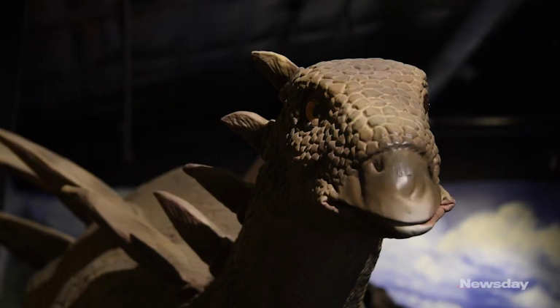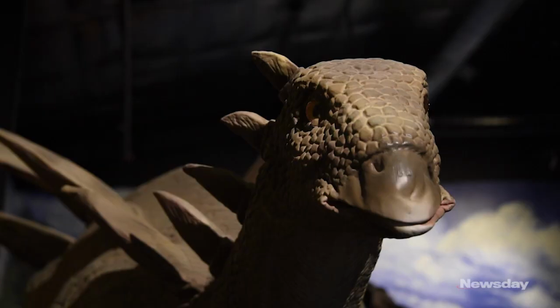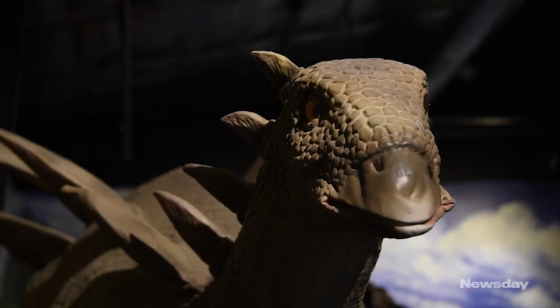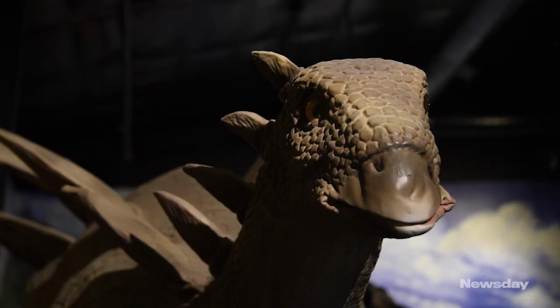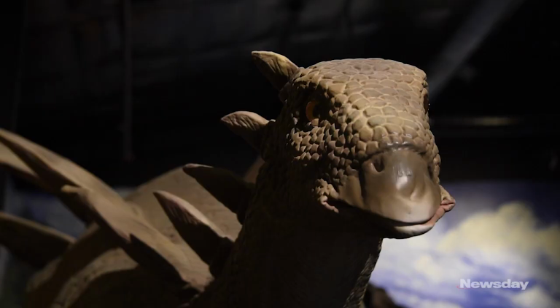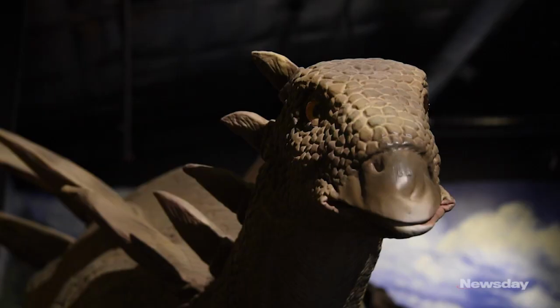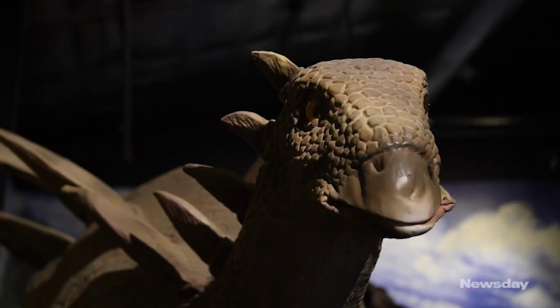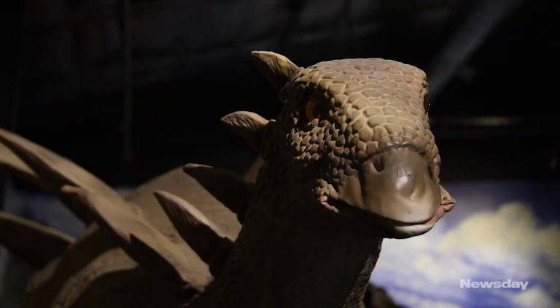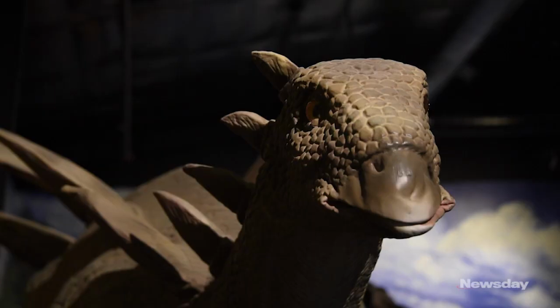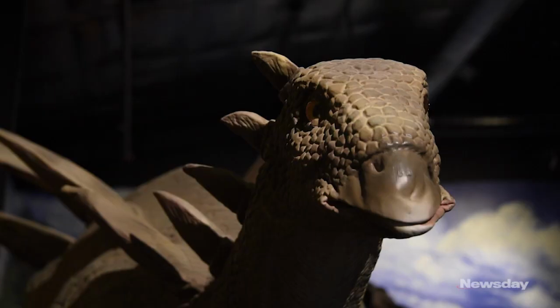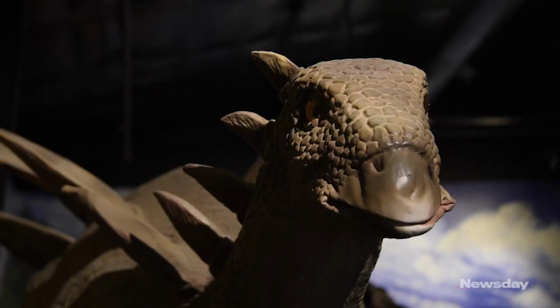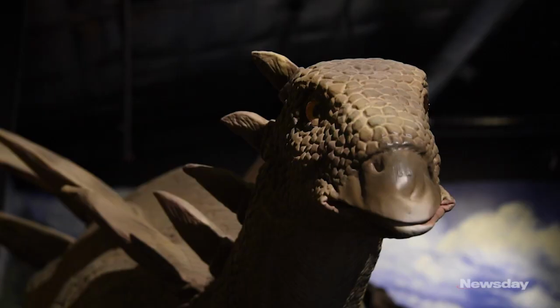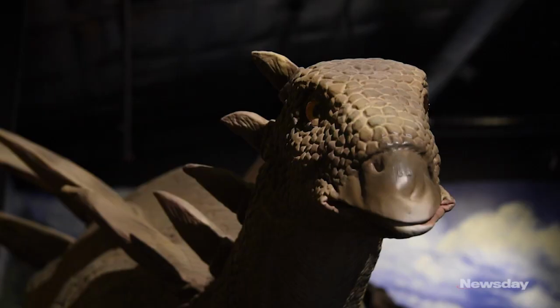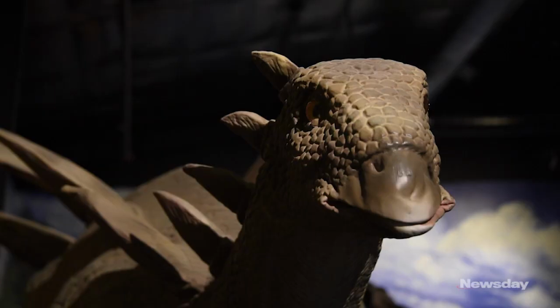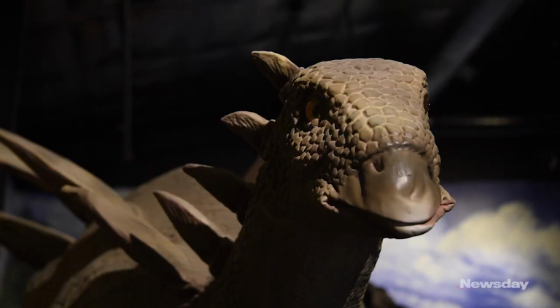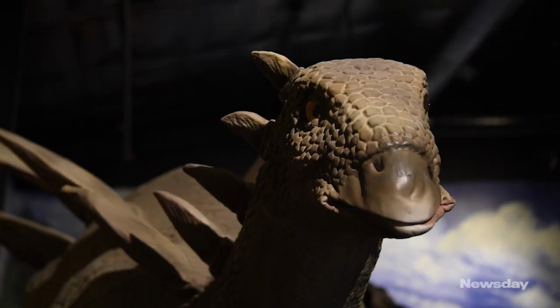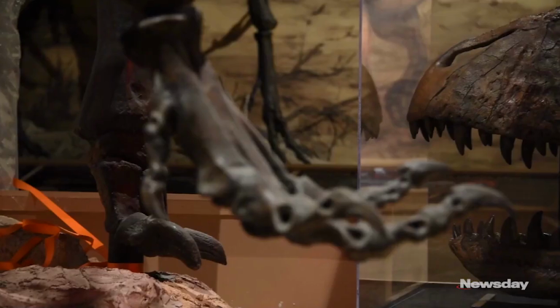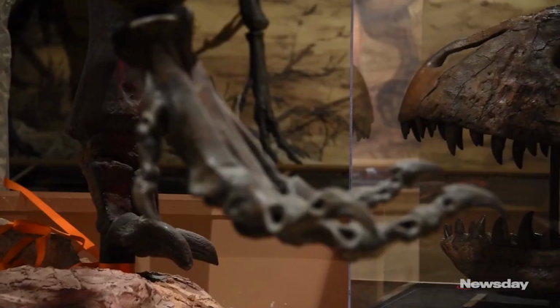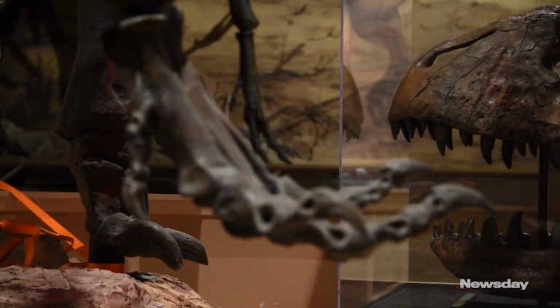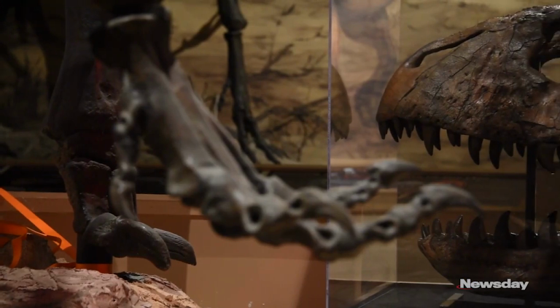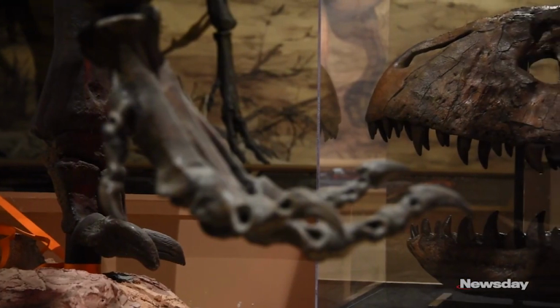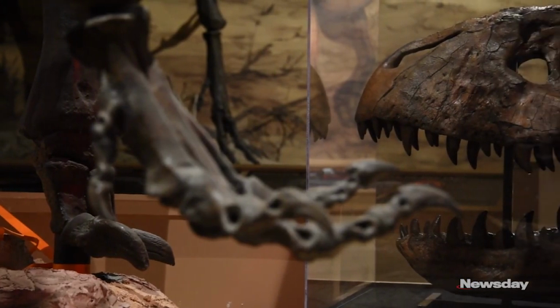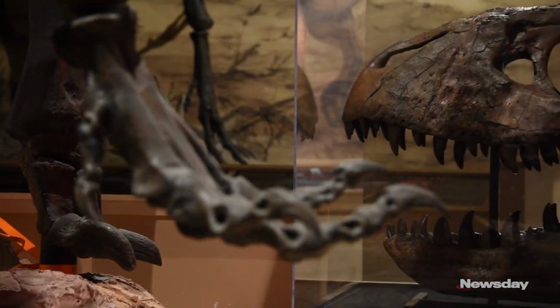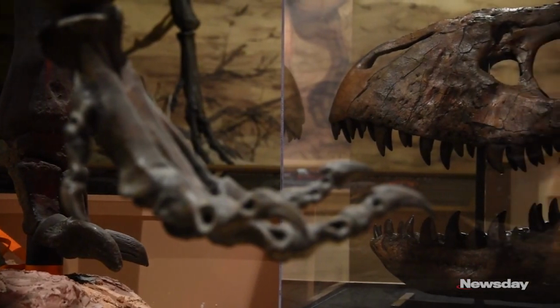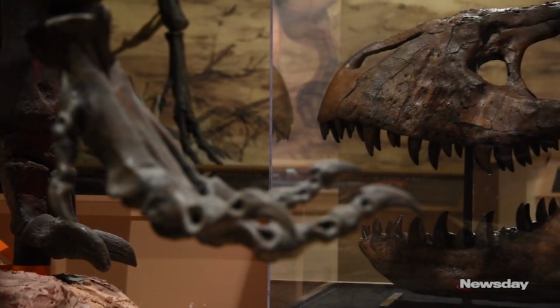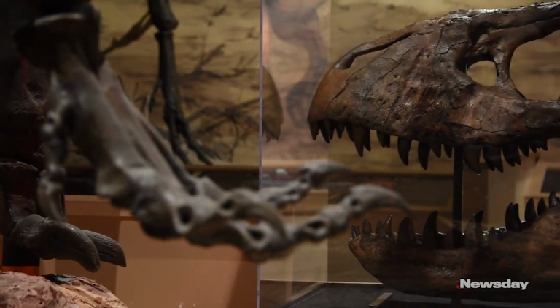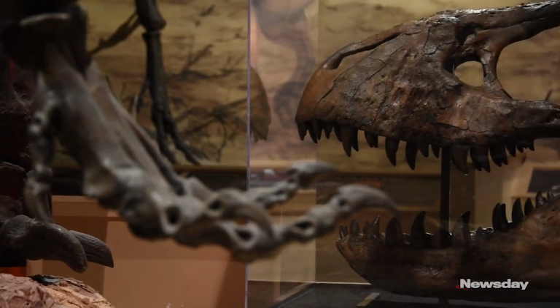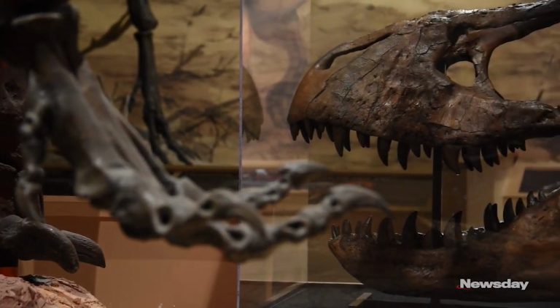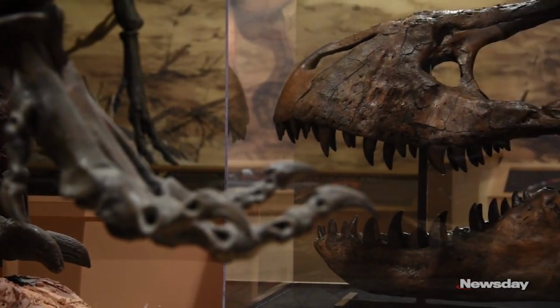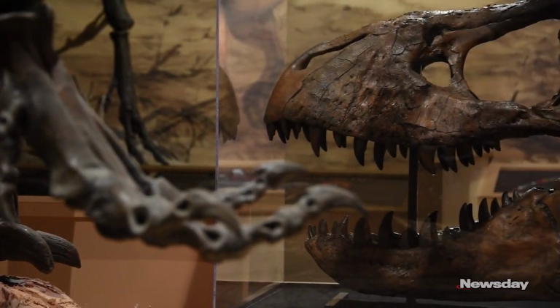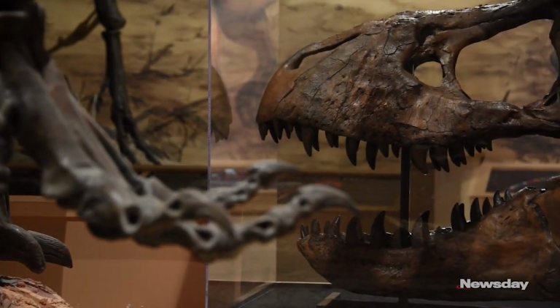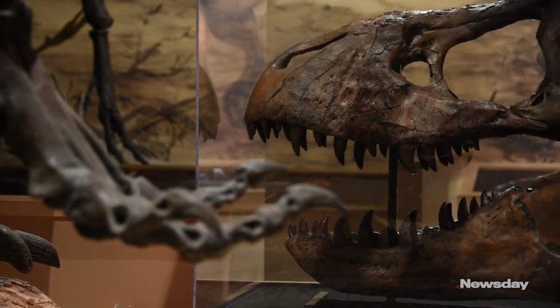We have a great variety of dinosaurs — some moving, some not, some skeletal, some fleshed out.